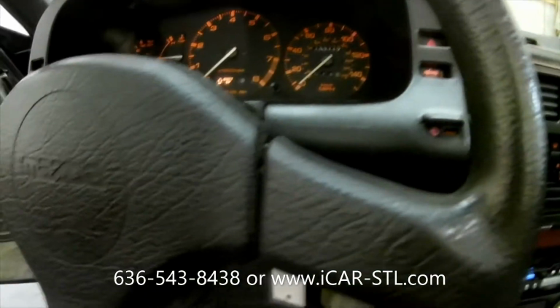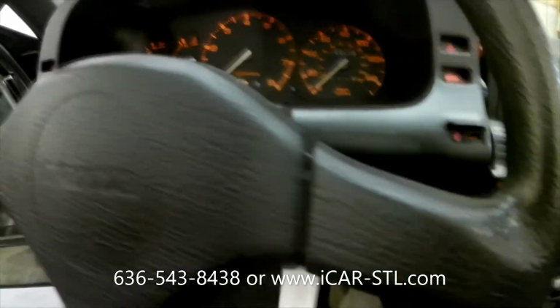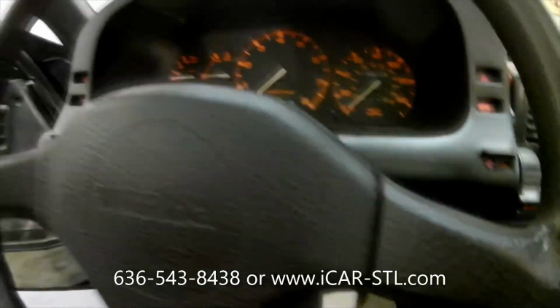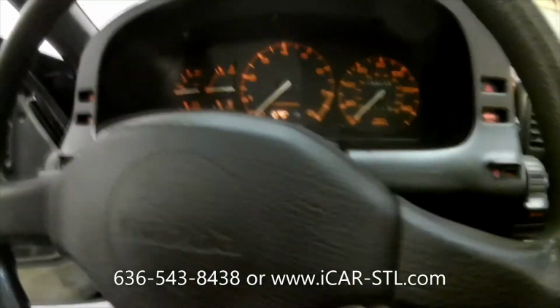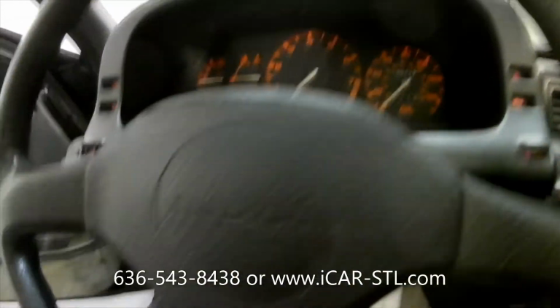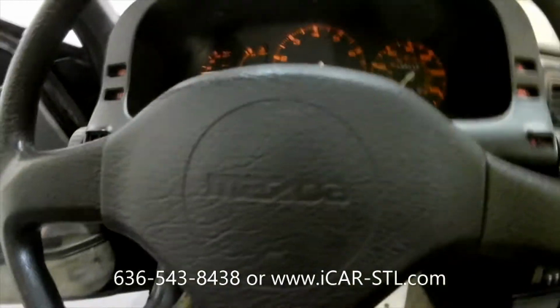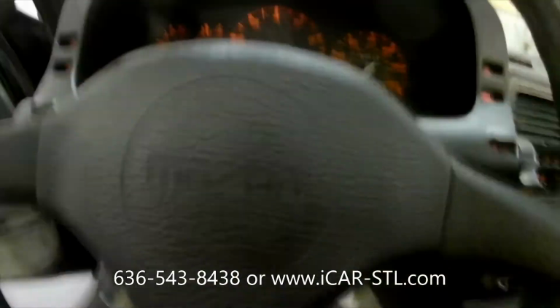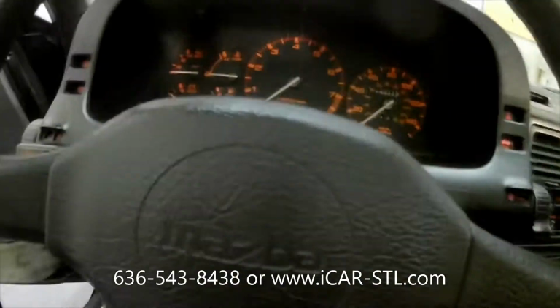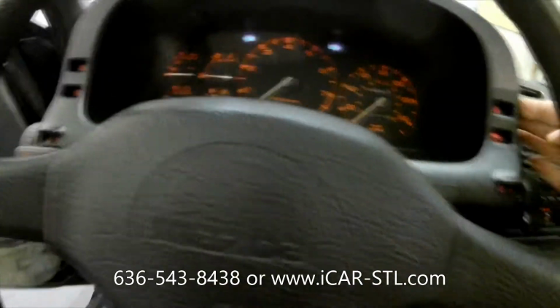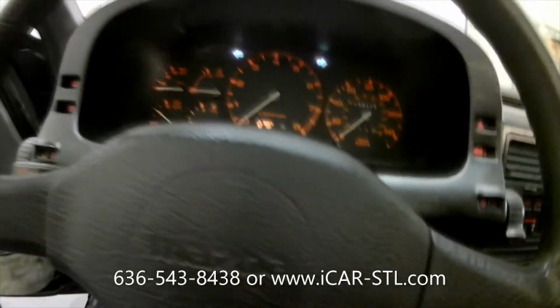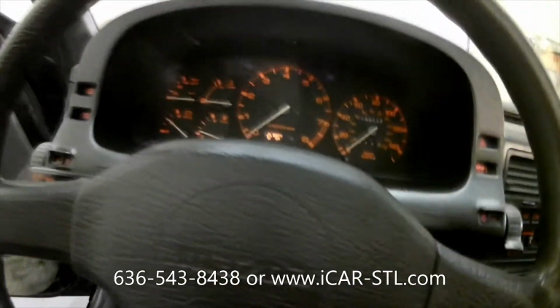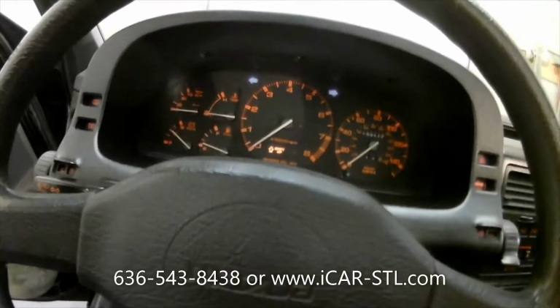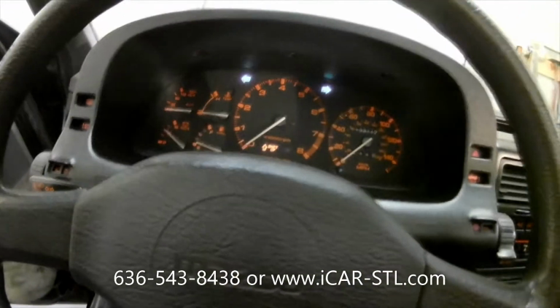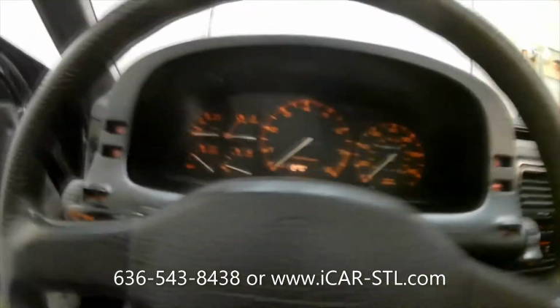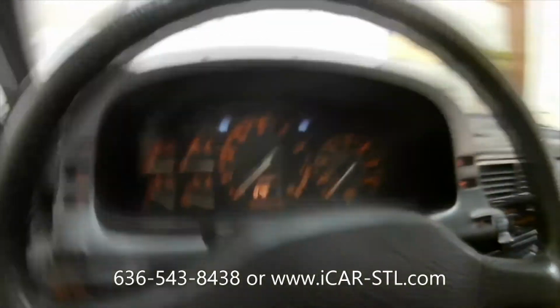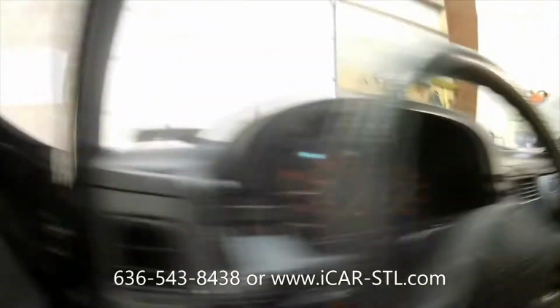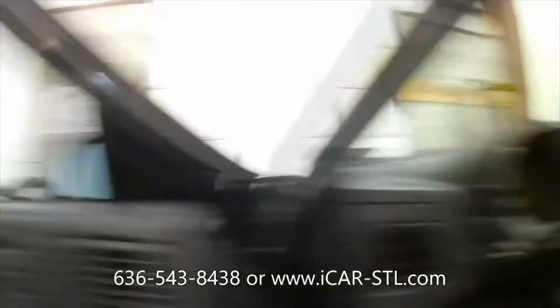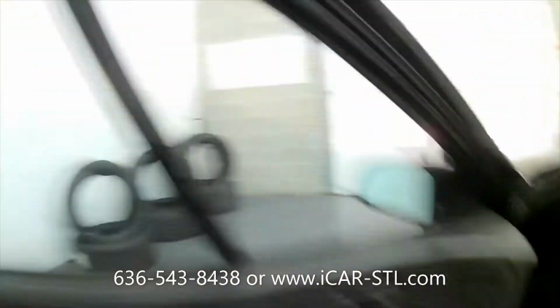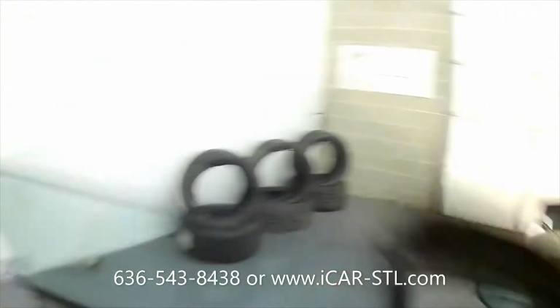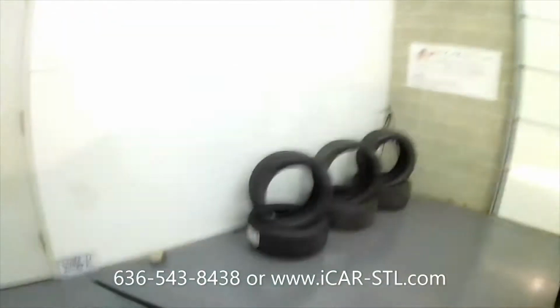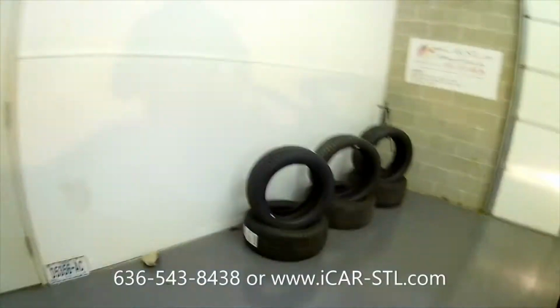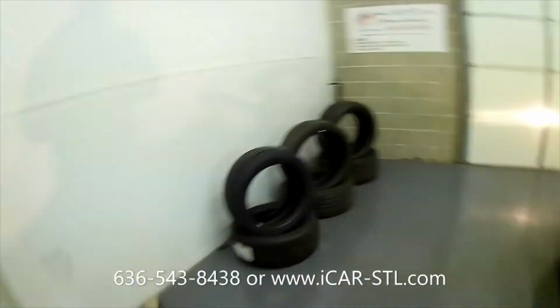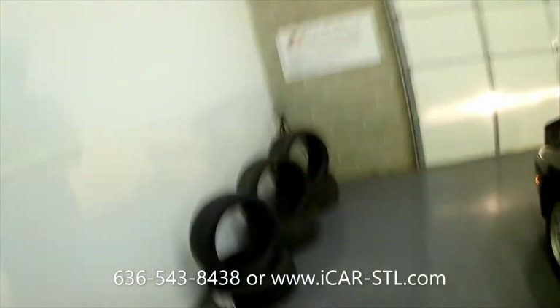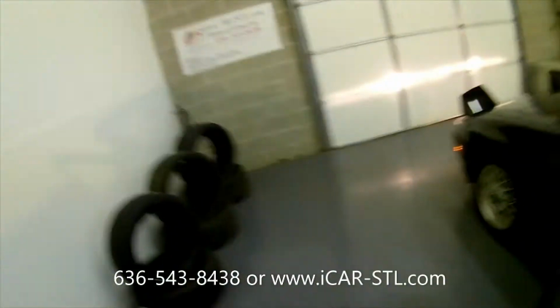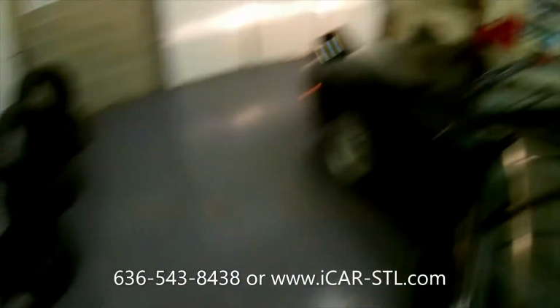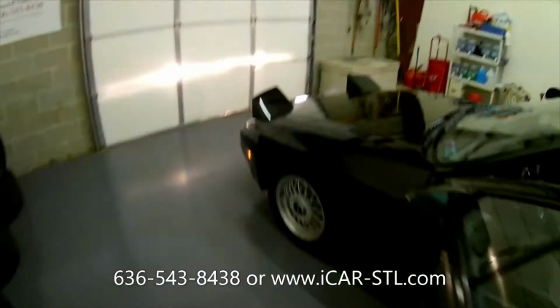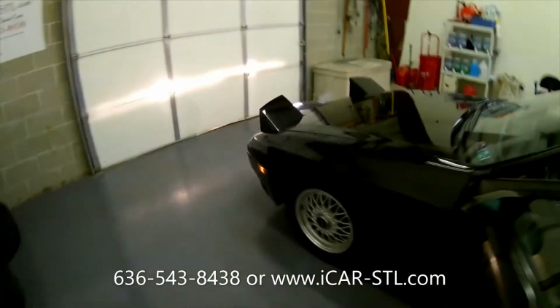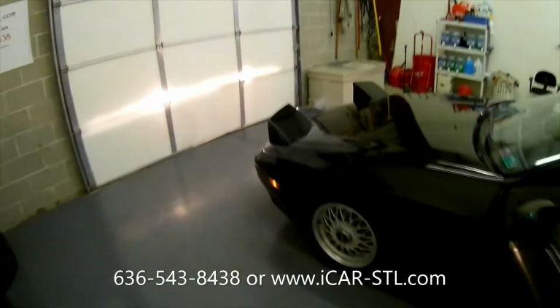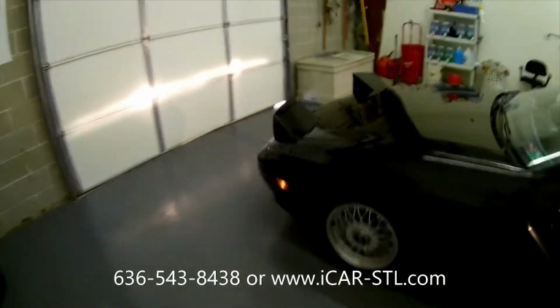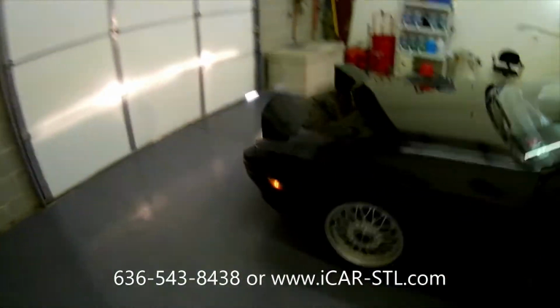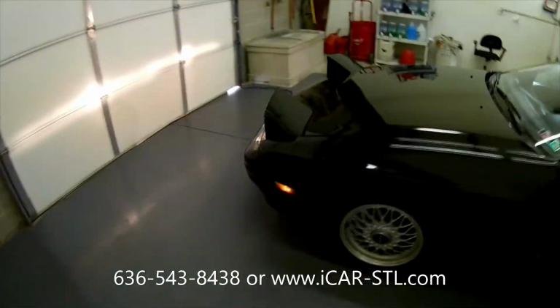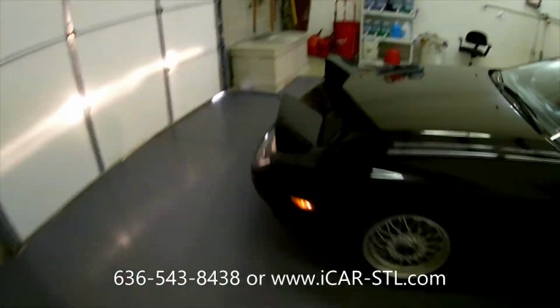Turning on the headlights and flashers — pop-up headlights.